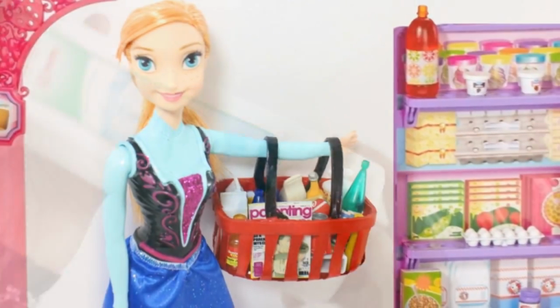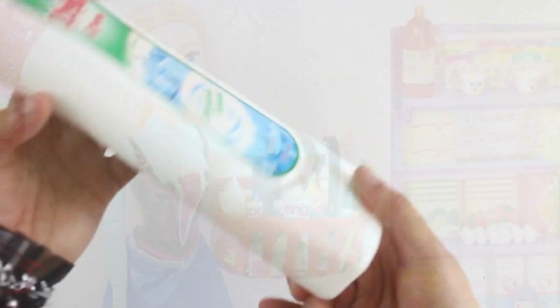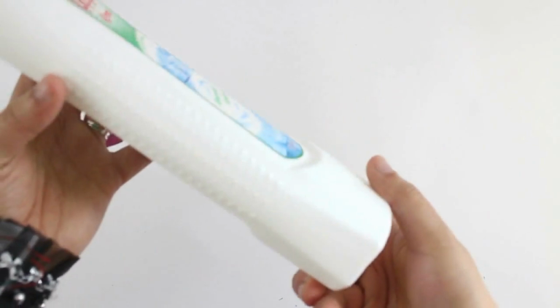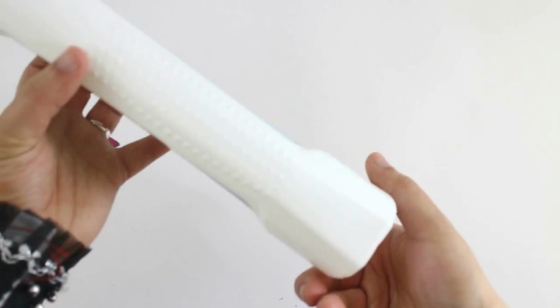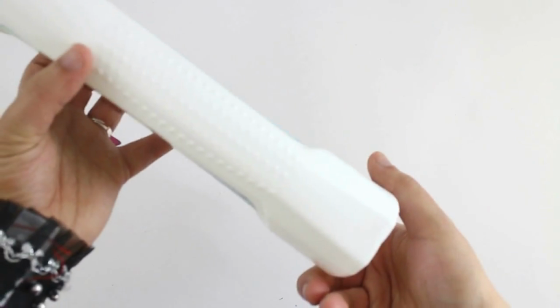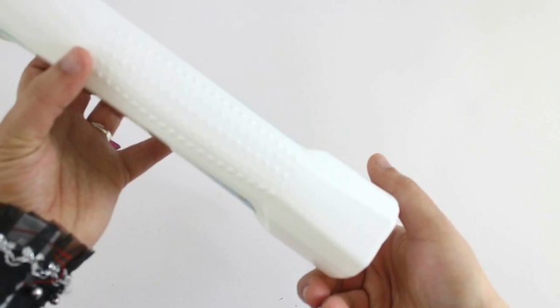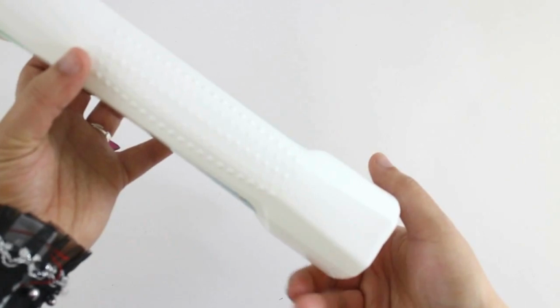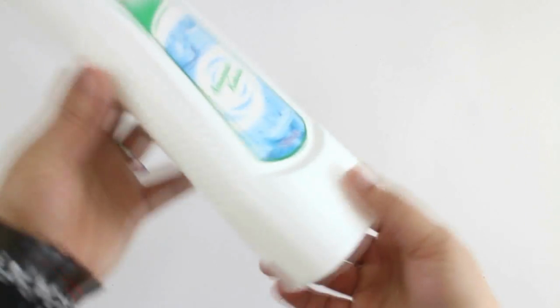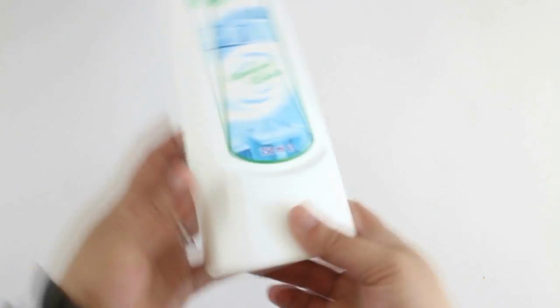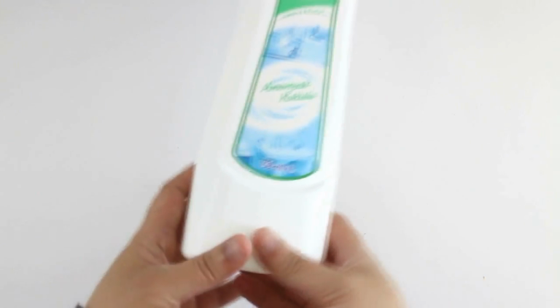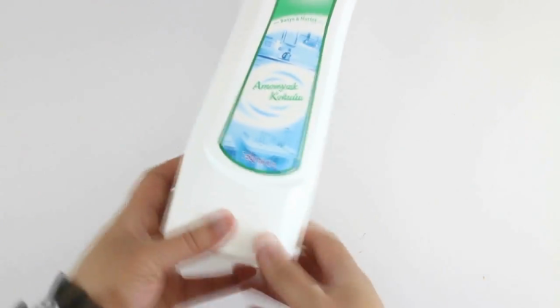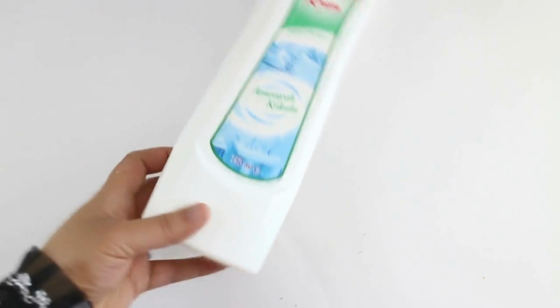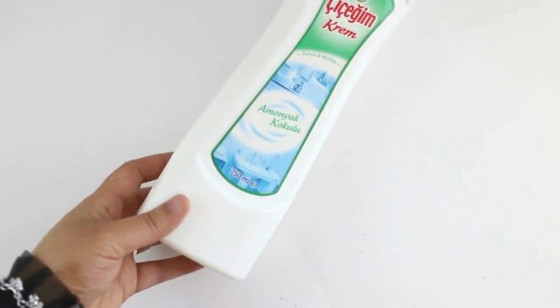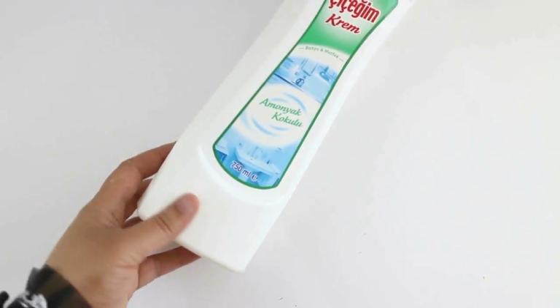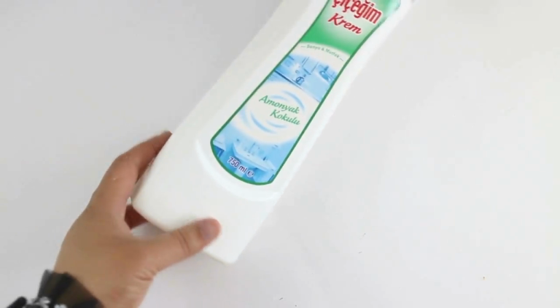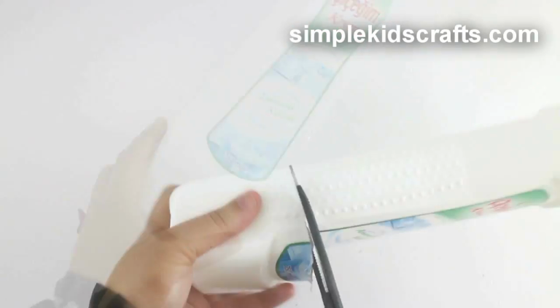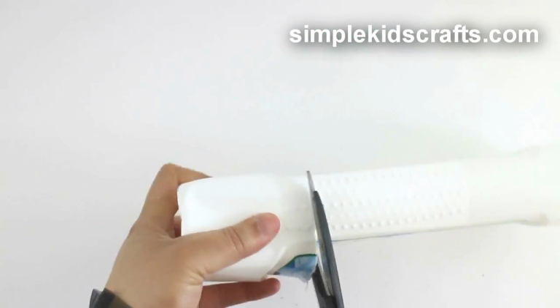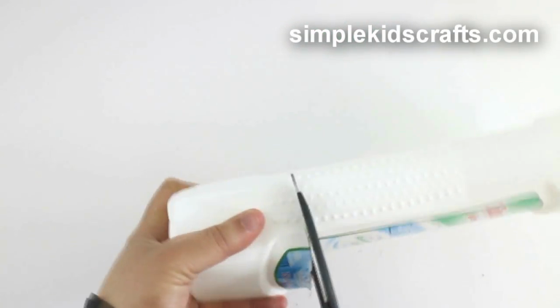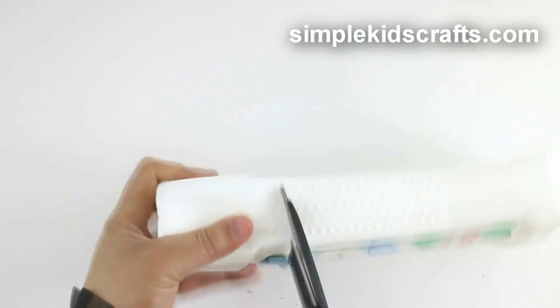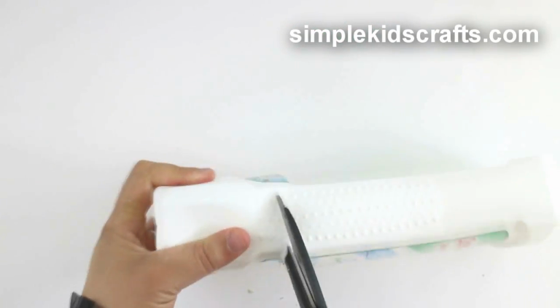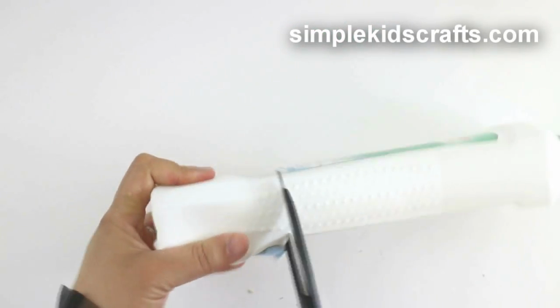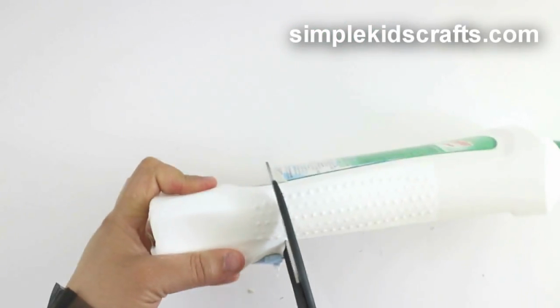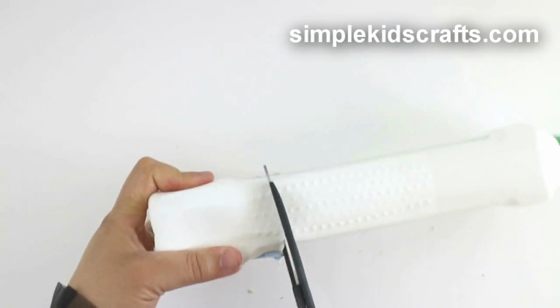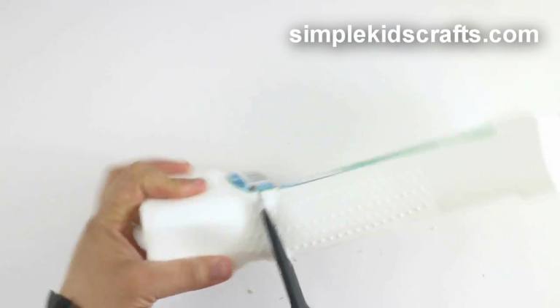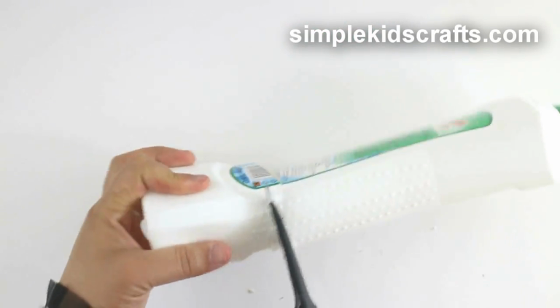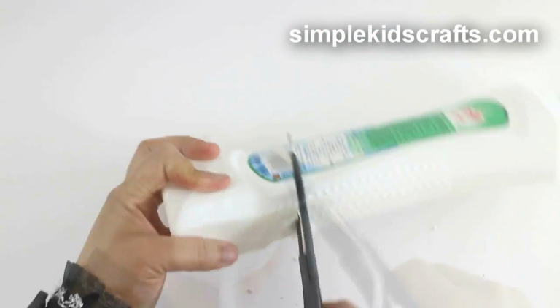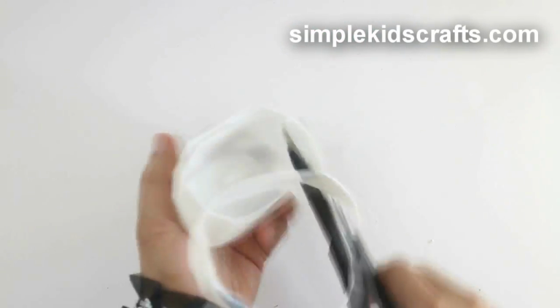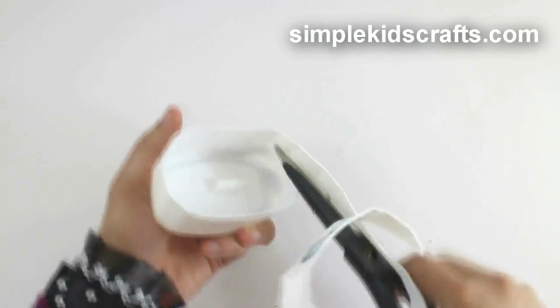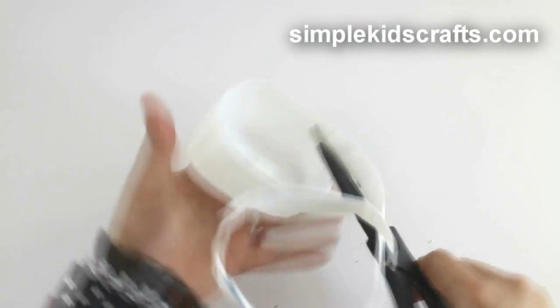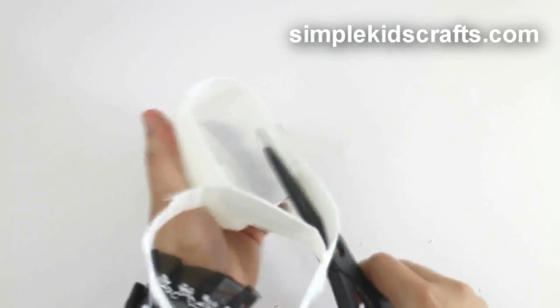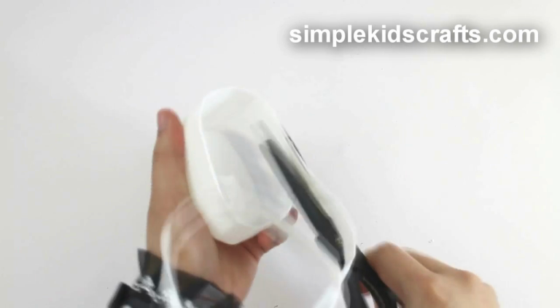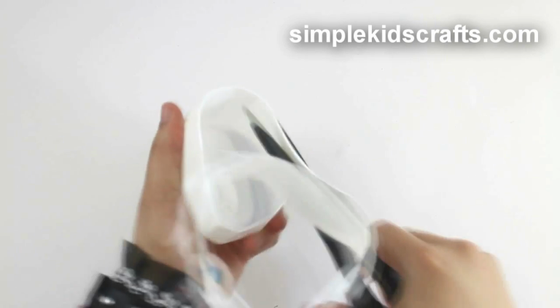Start by cutting the bottom of a recycled bottle. Make sure that the bottle is as rectangular as possible.